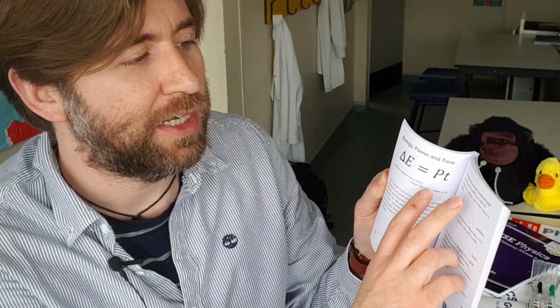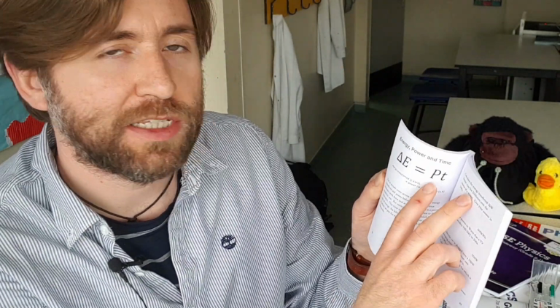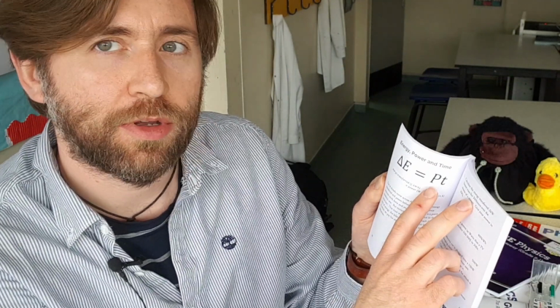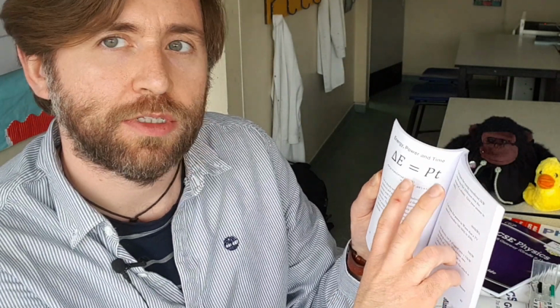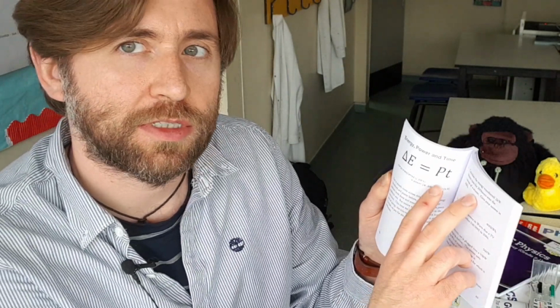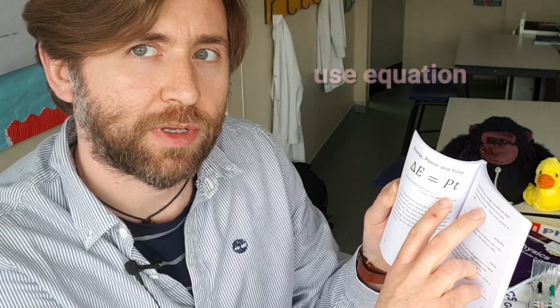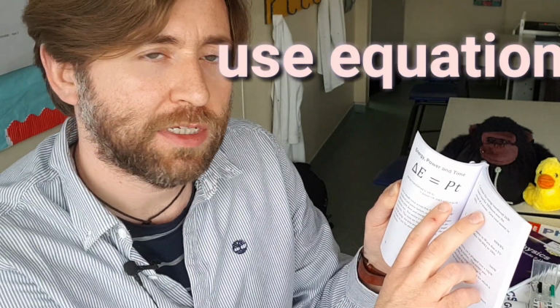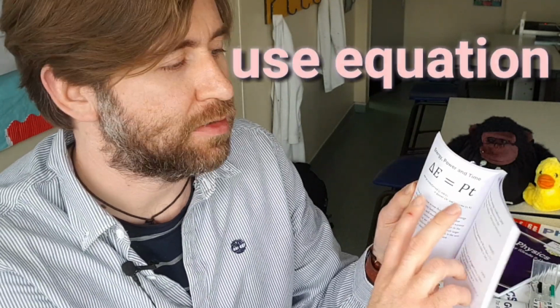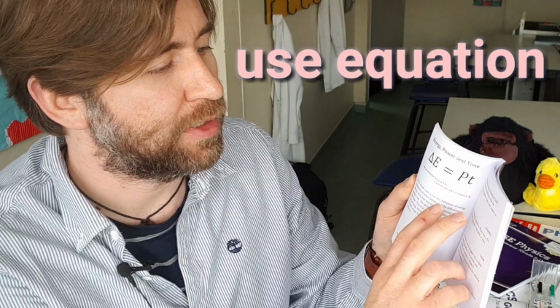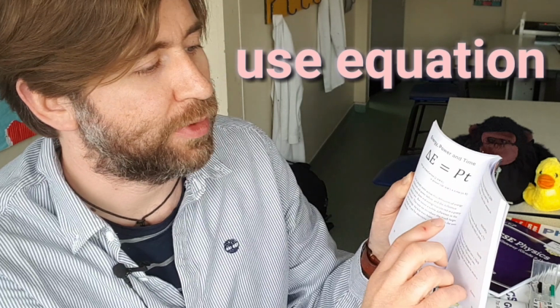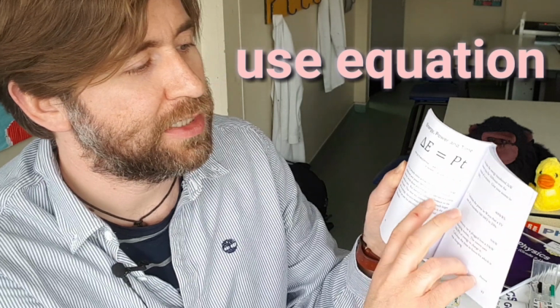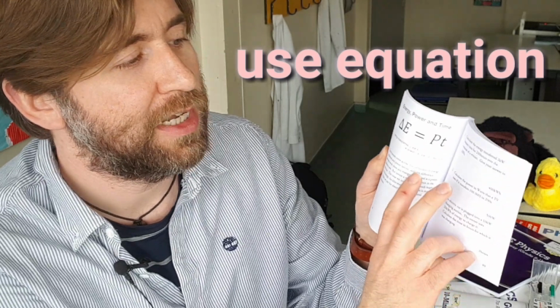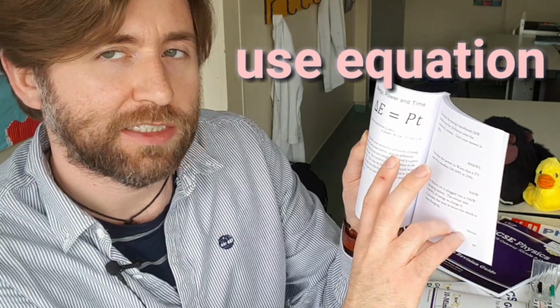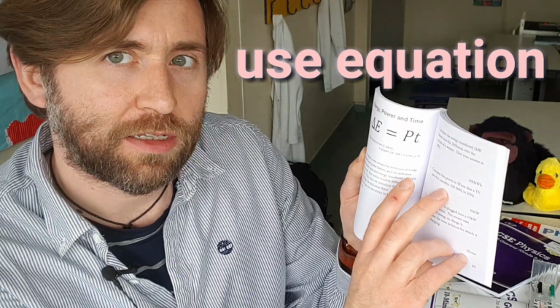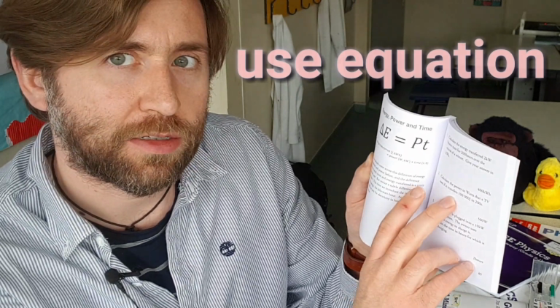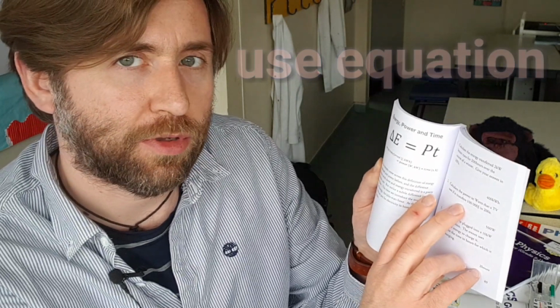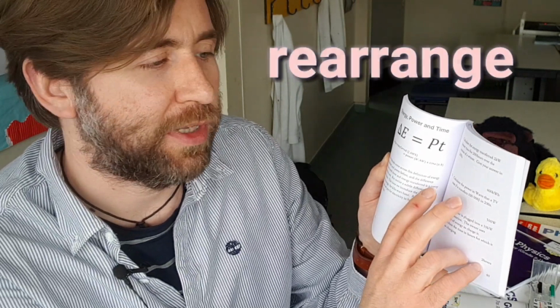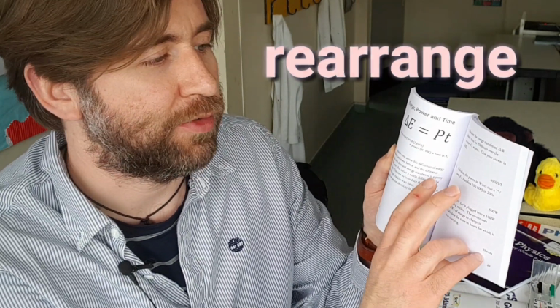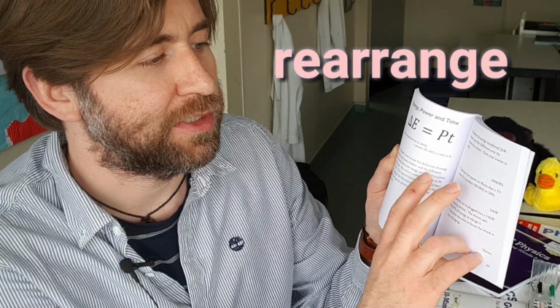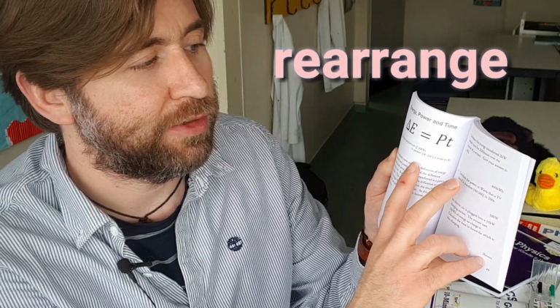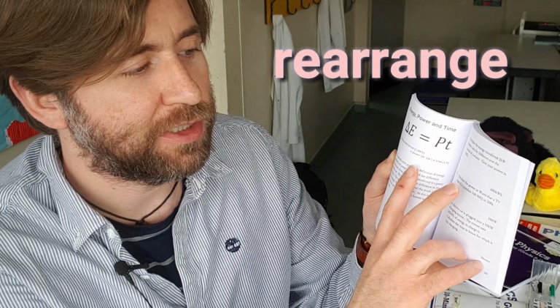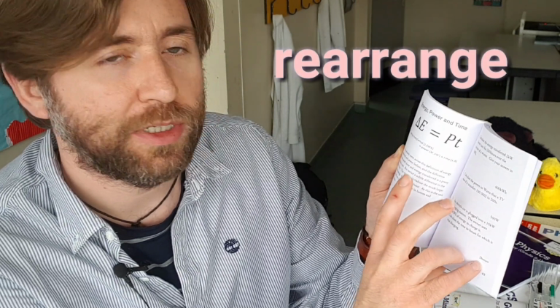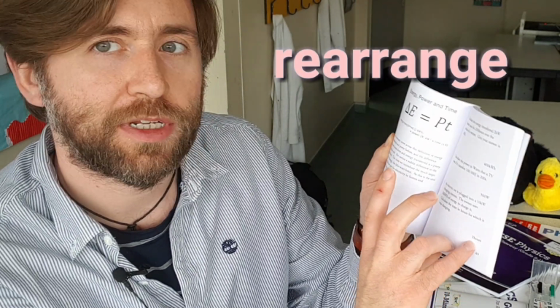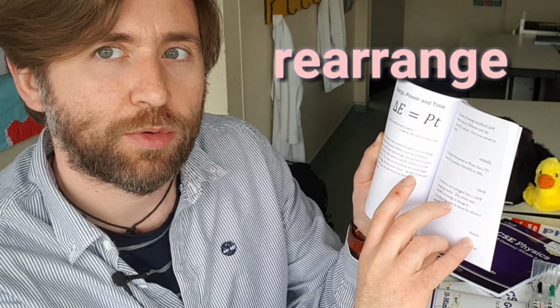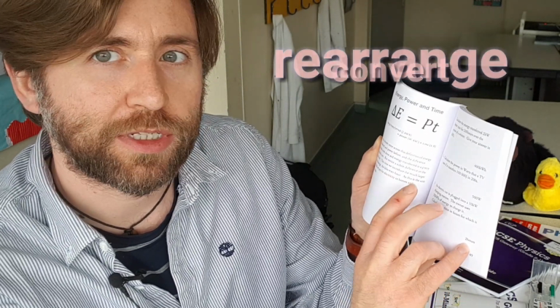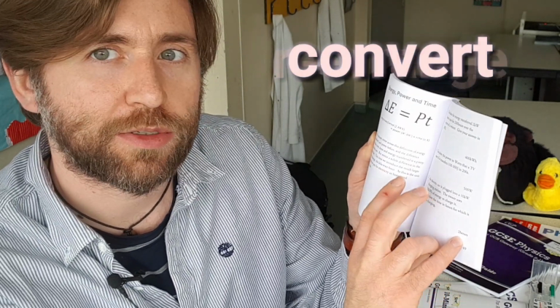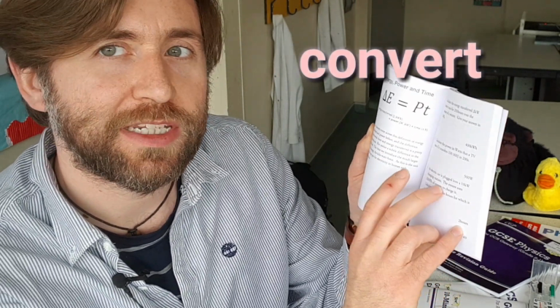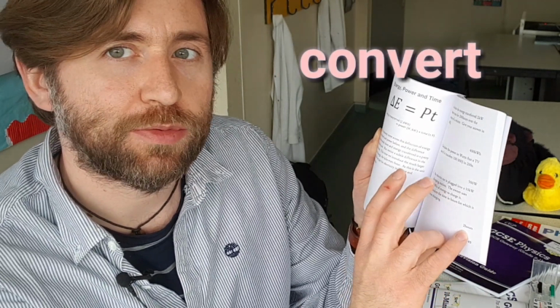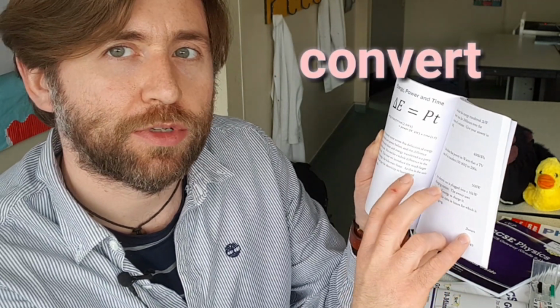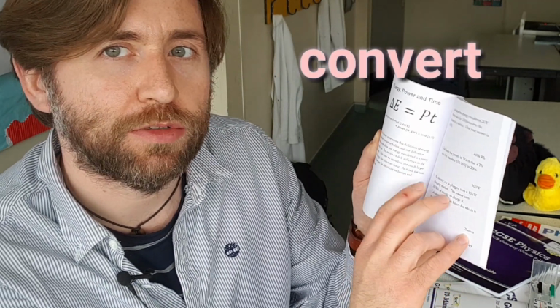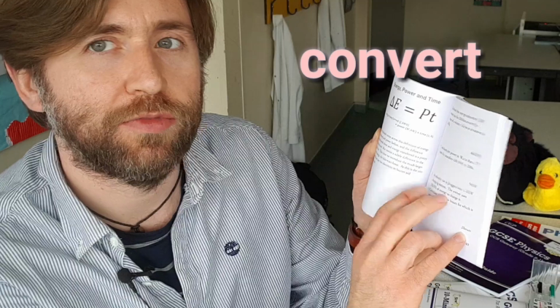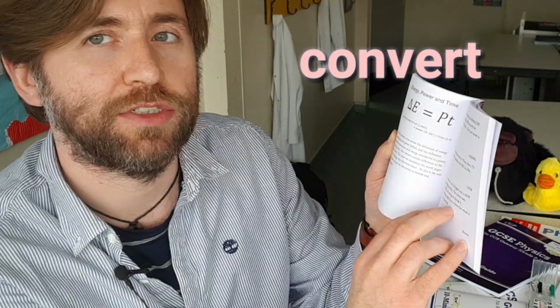An easy one where you use the equation the way it is, a slightly harder one where you have to actually rearrange the equation, and one where you need to do at least one unit conversion.